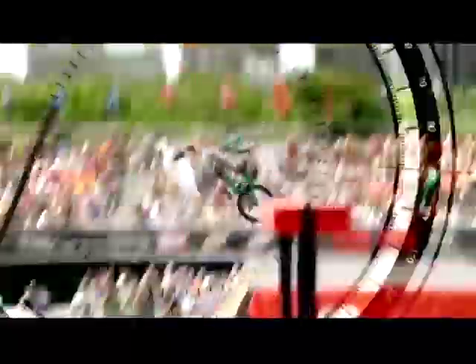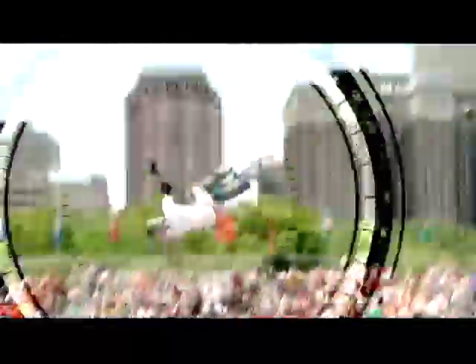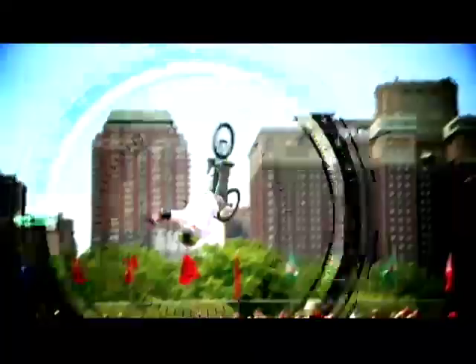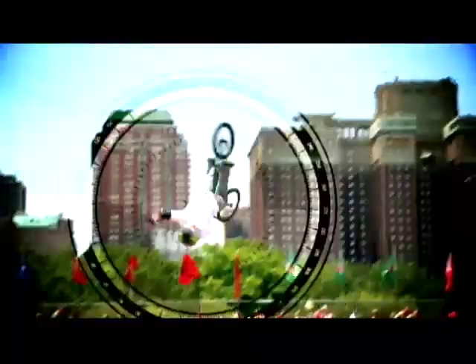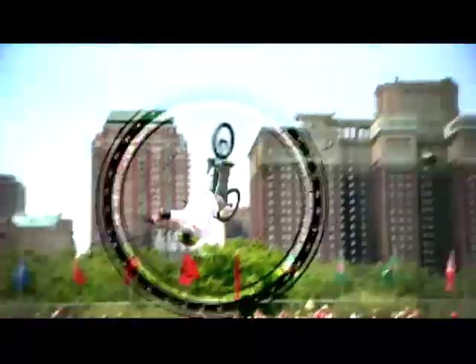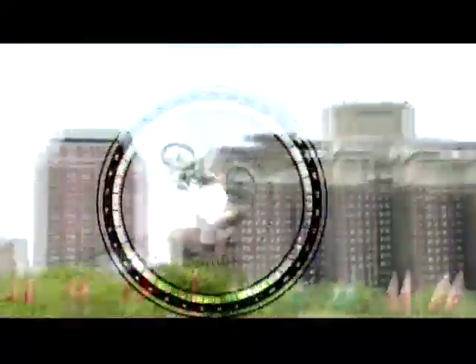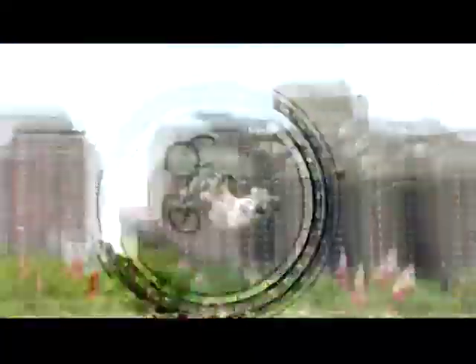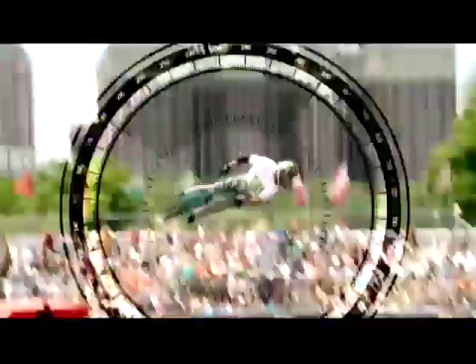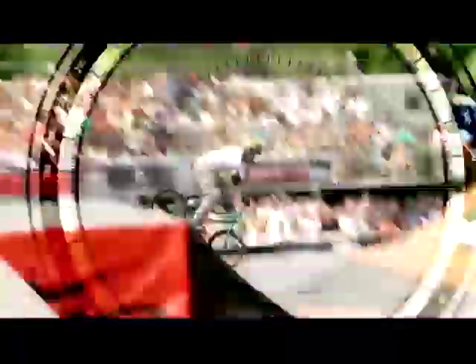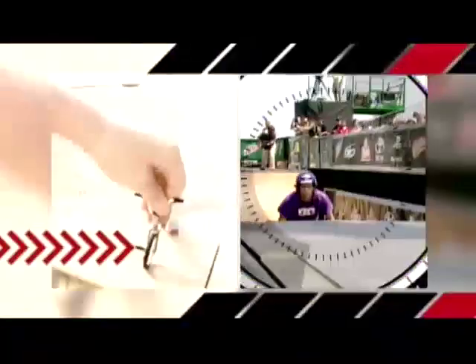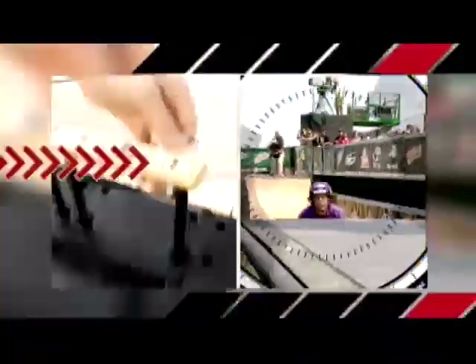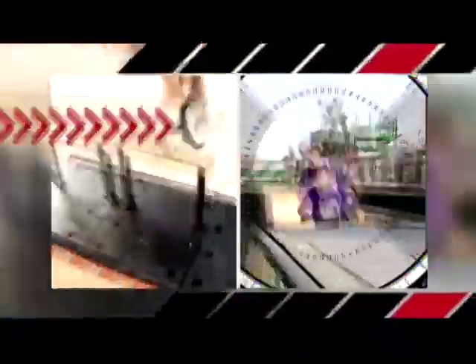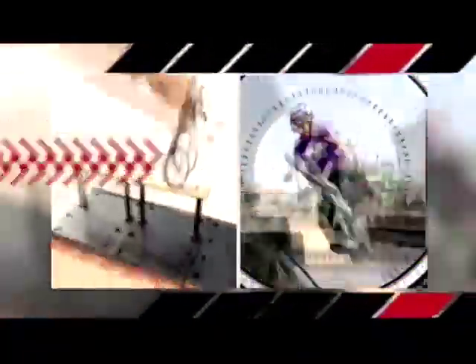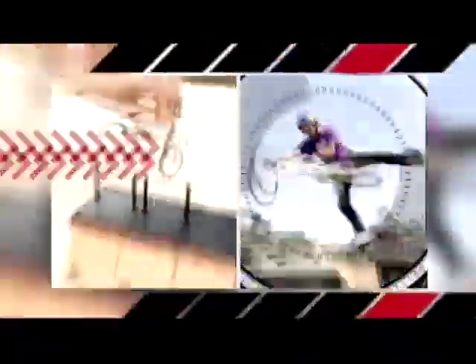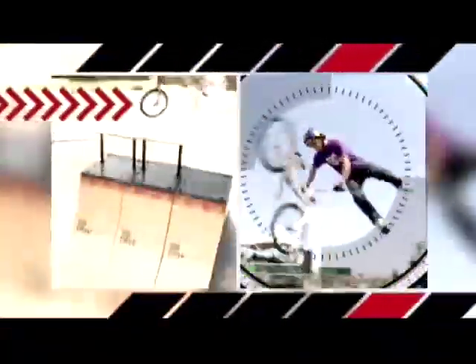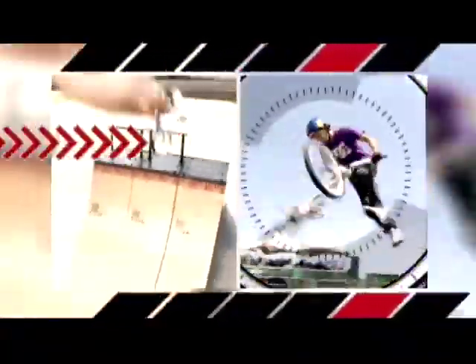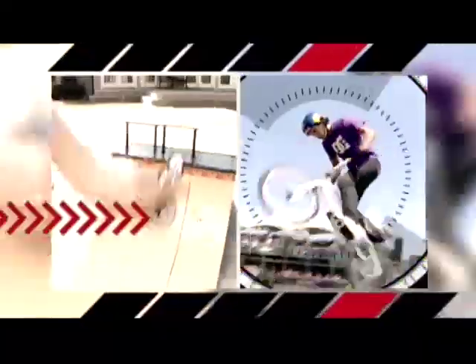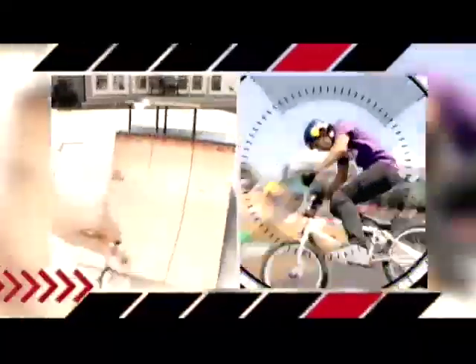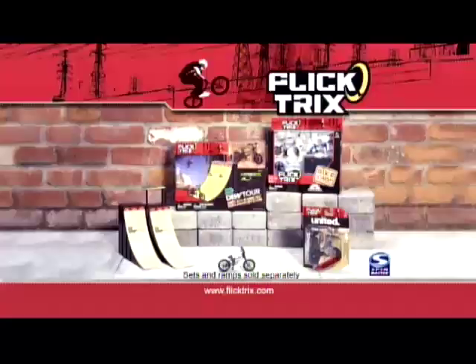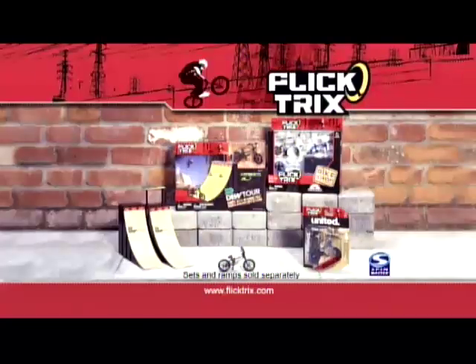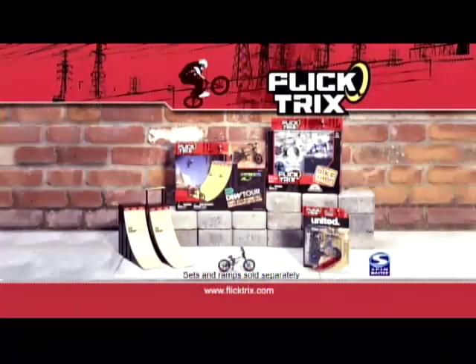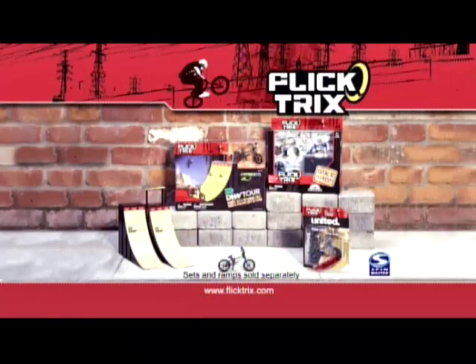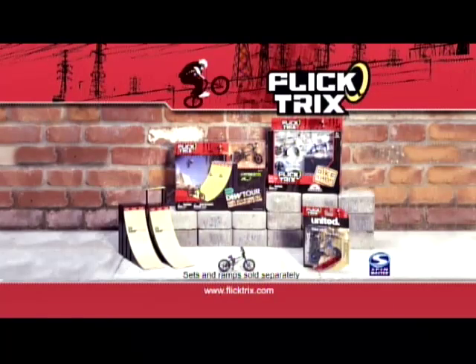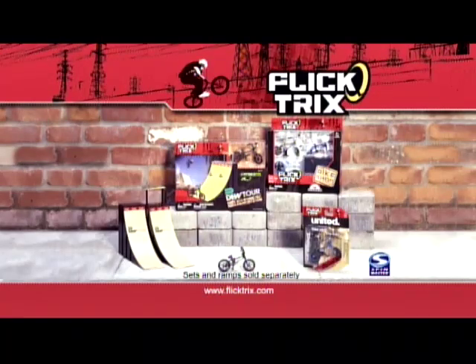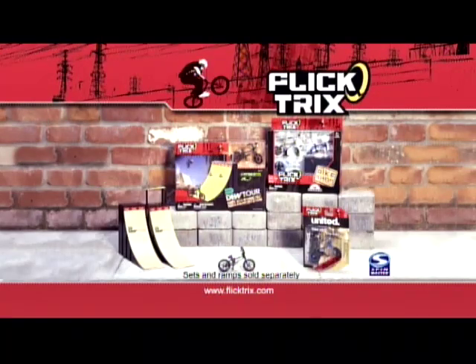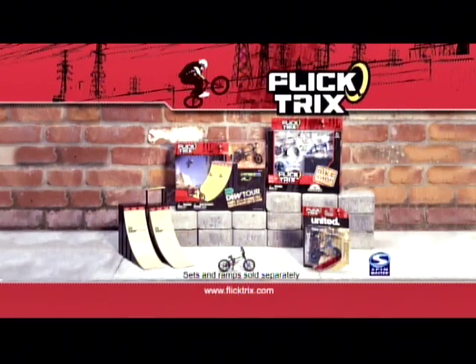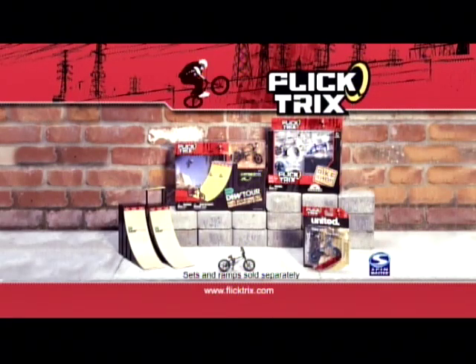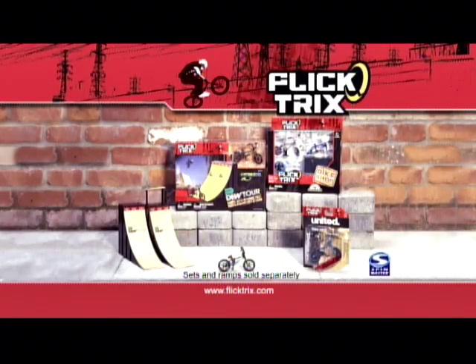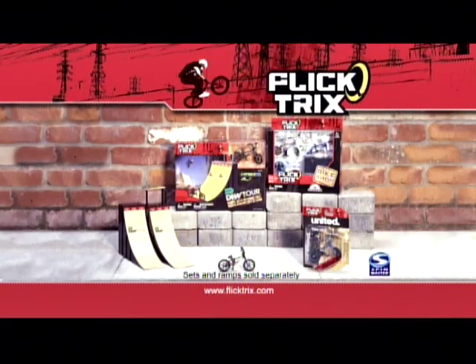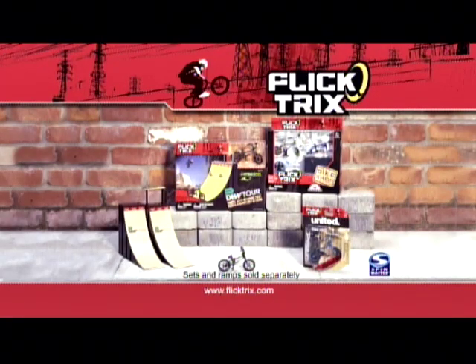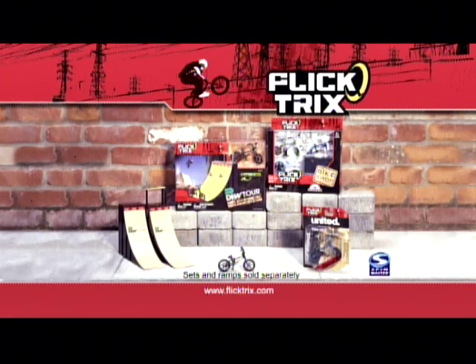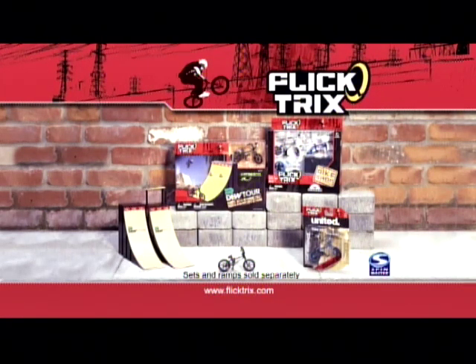And prove that you're ready to compete at the DoTour level. Real bikes, unreal tricks. Flick Tricks — additional ramps, bikes, and sets sold separately.